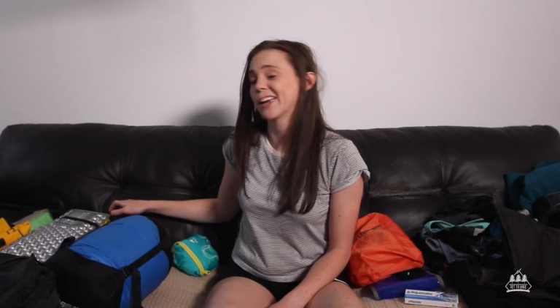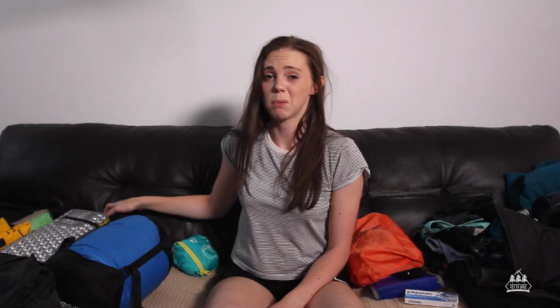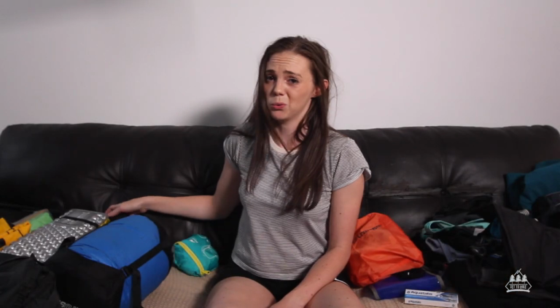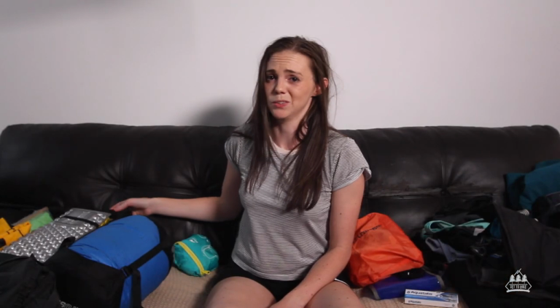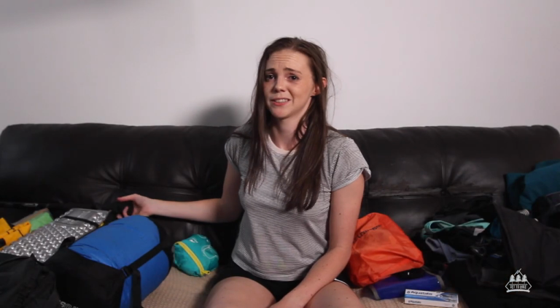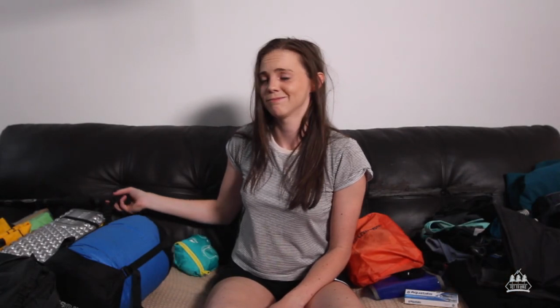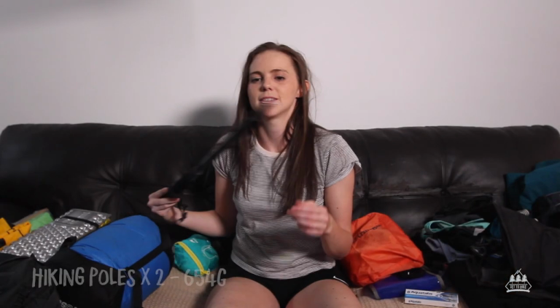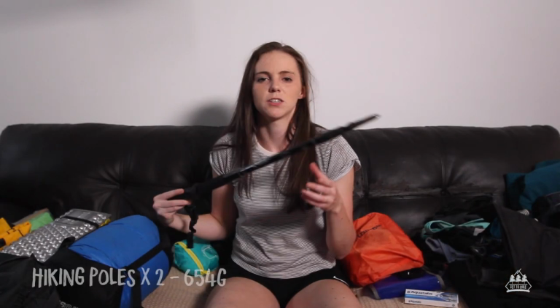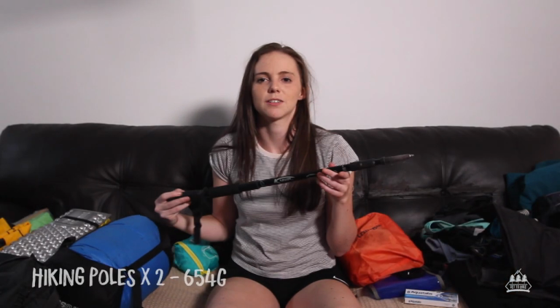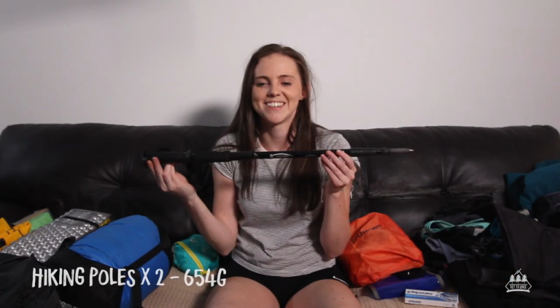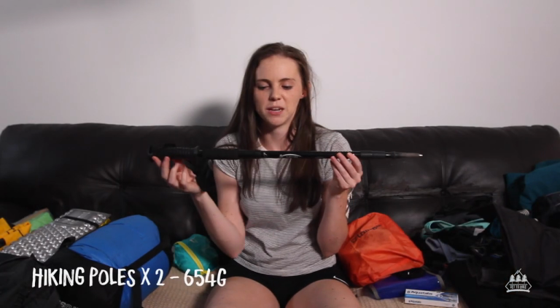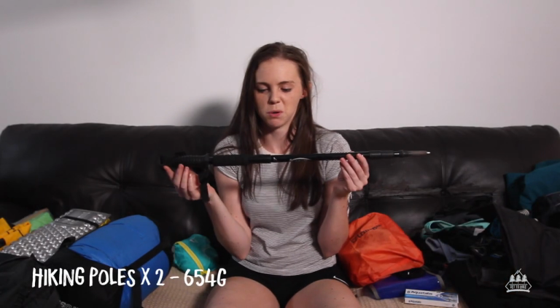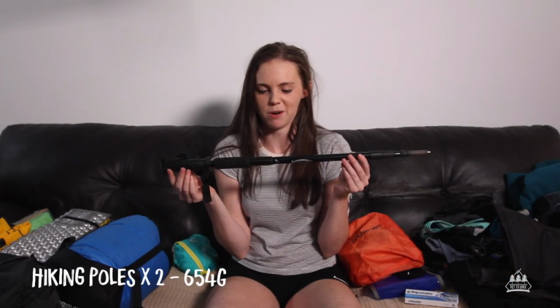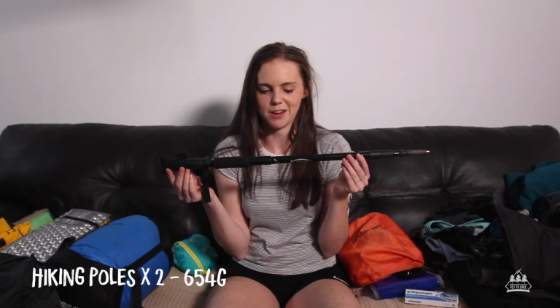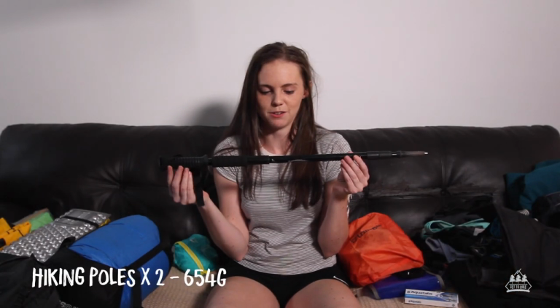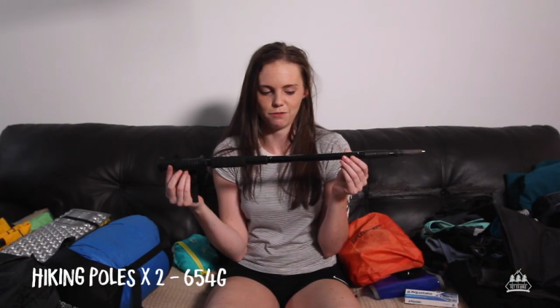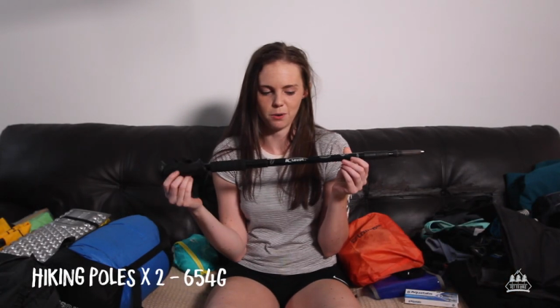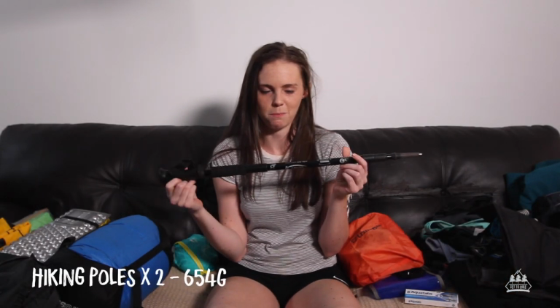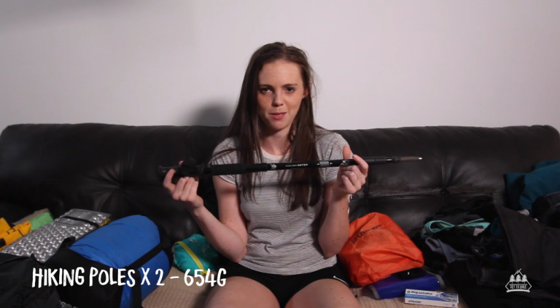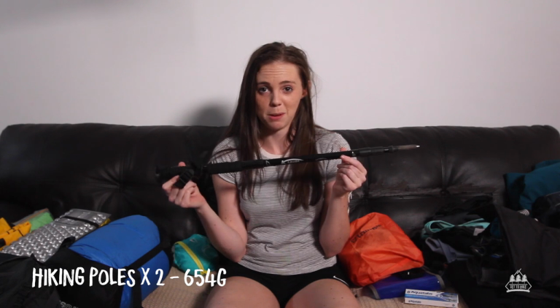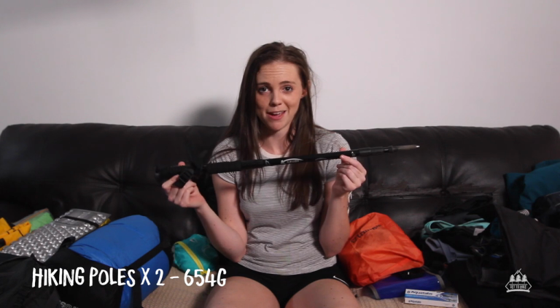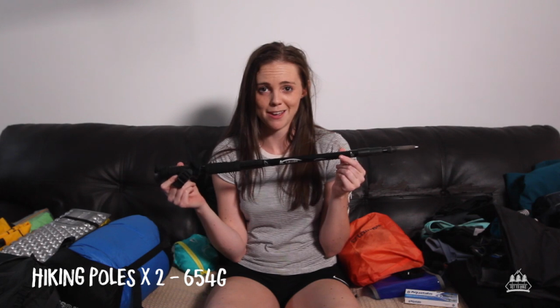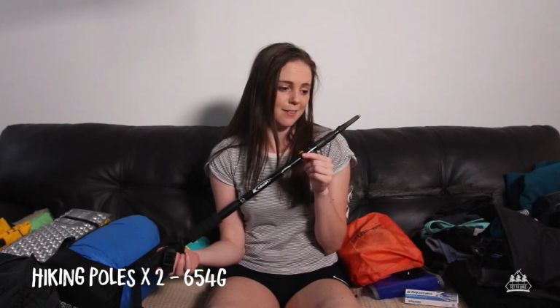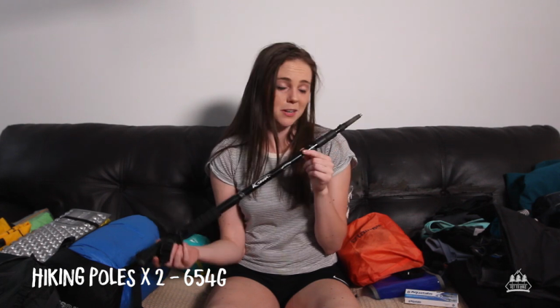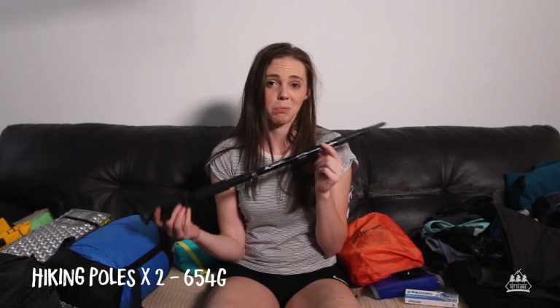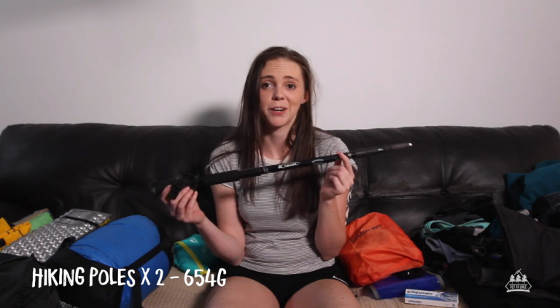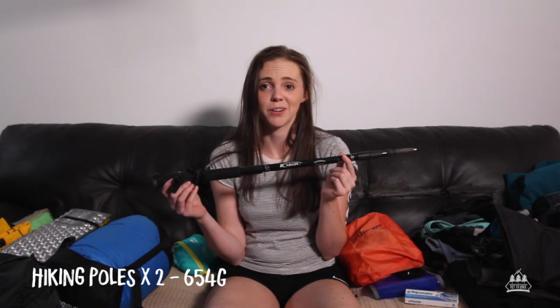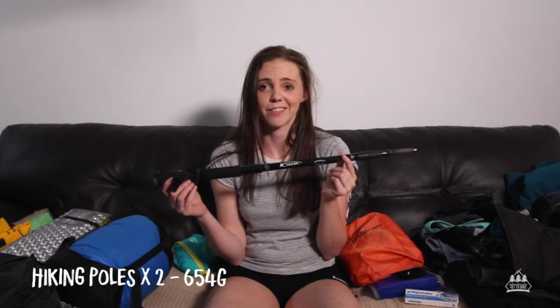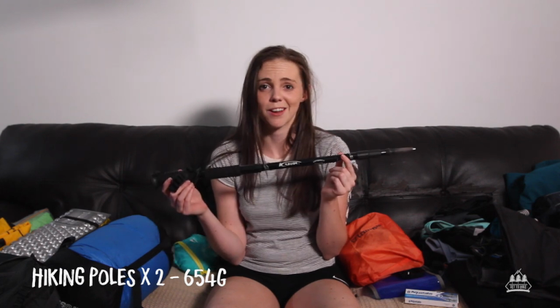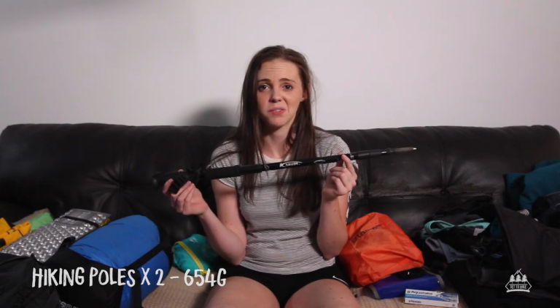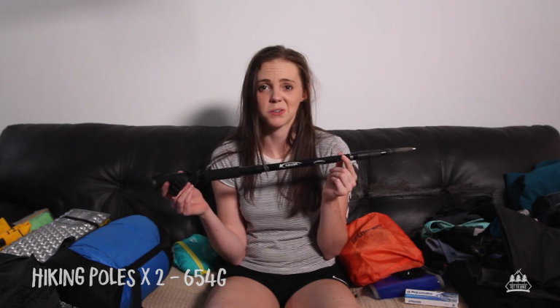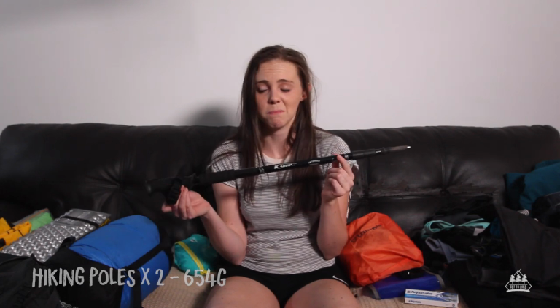Hiking poles — these are just a cheapo brand from eBay. They didn't break or anything on the trip.